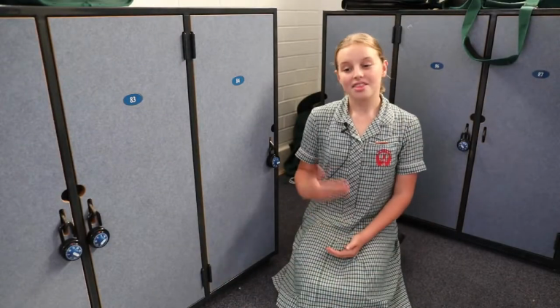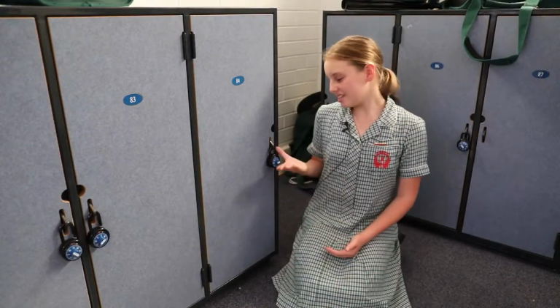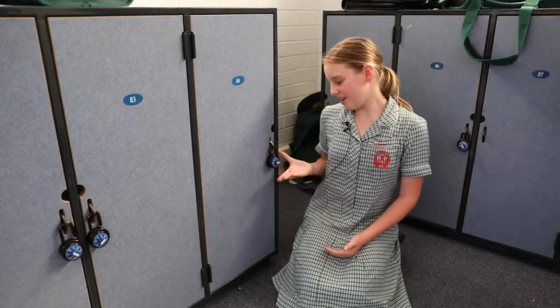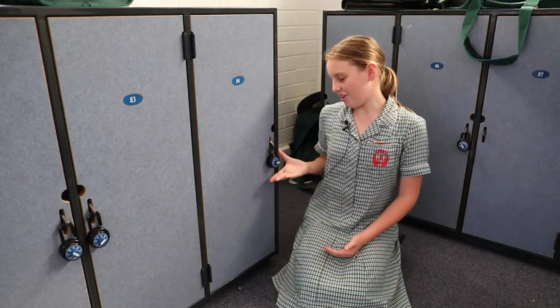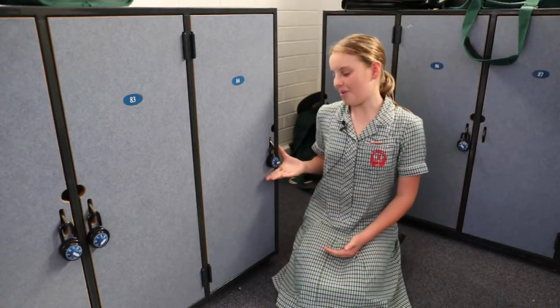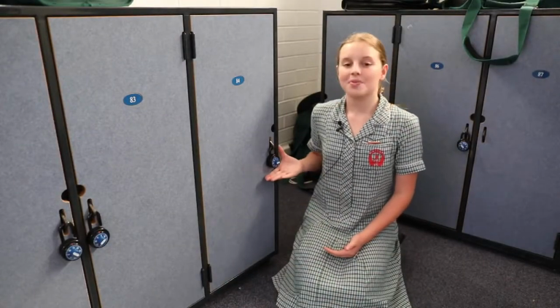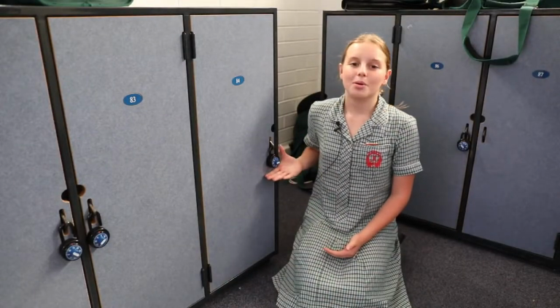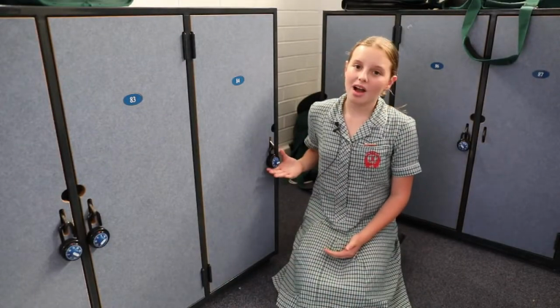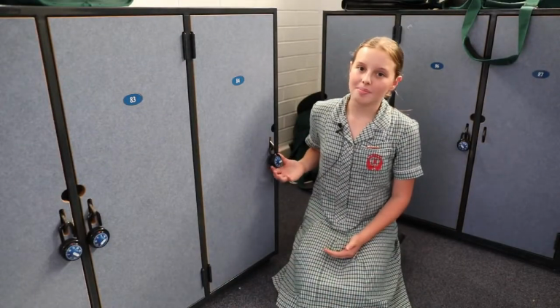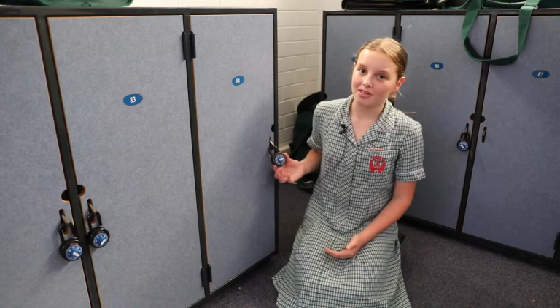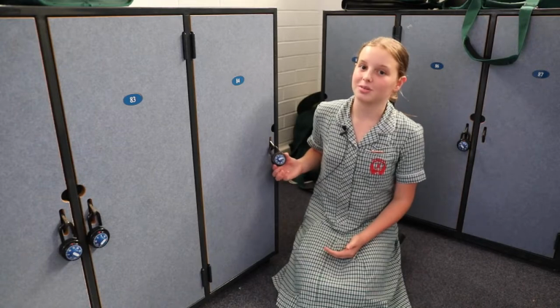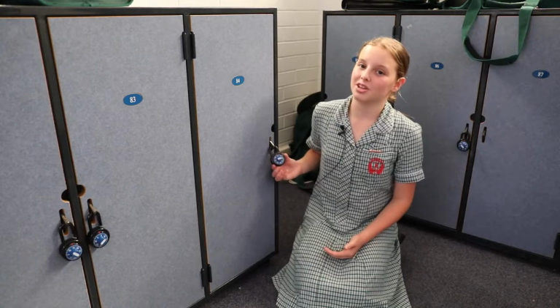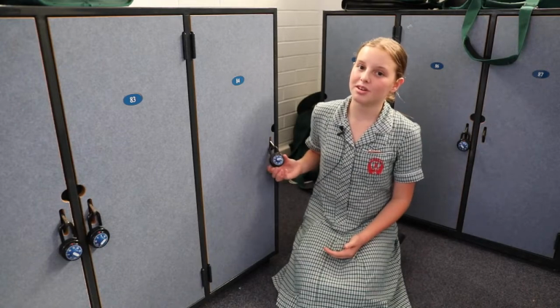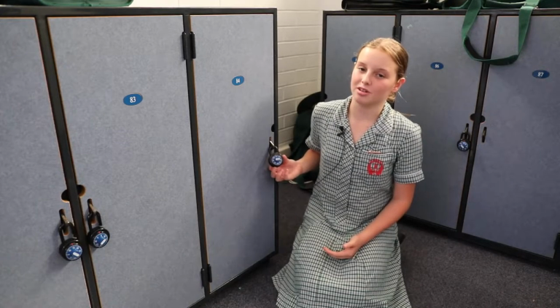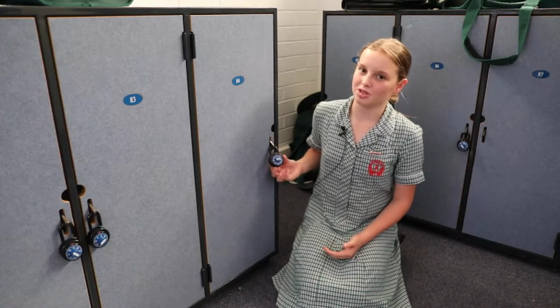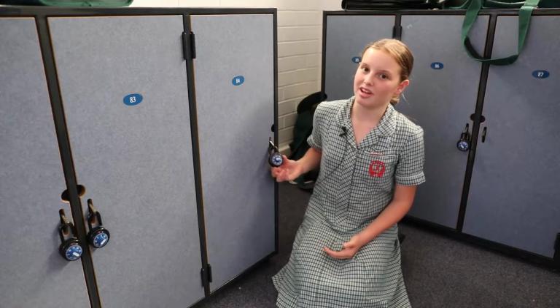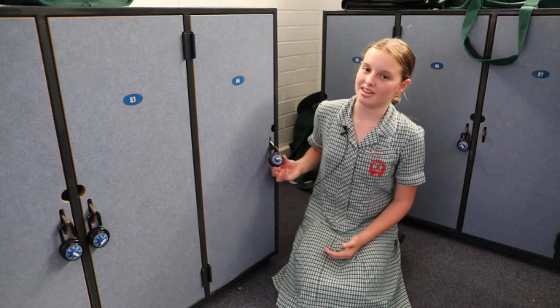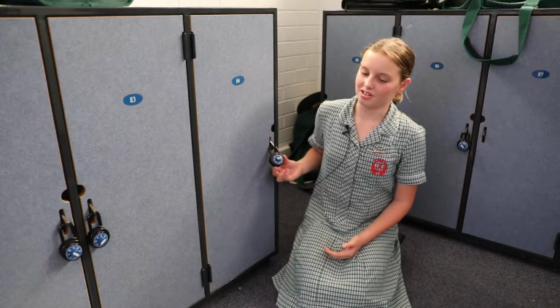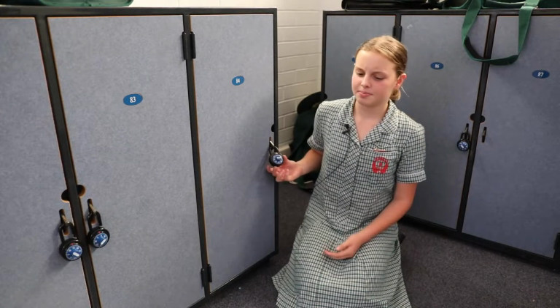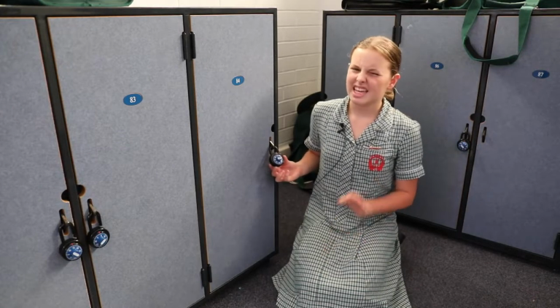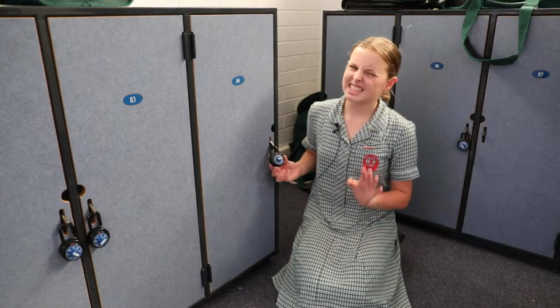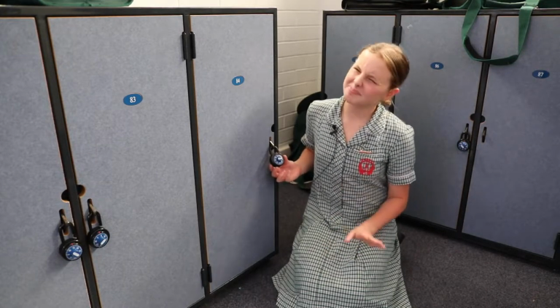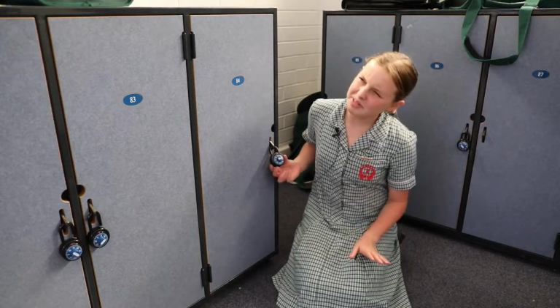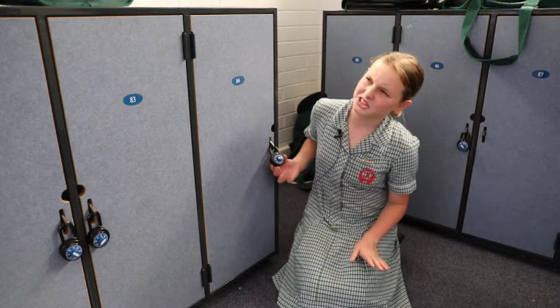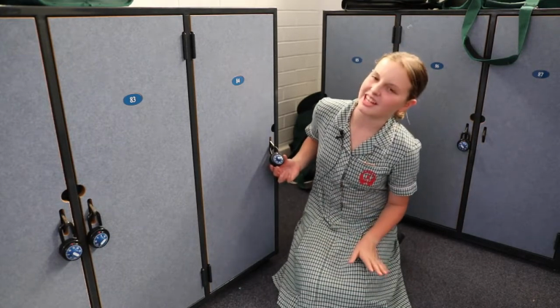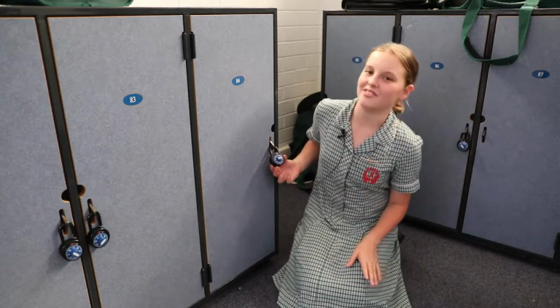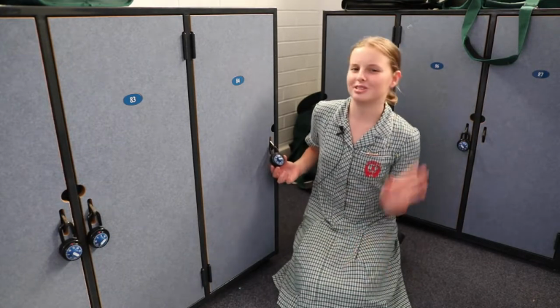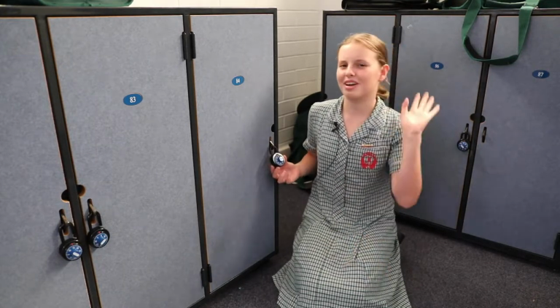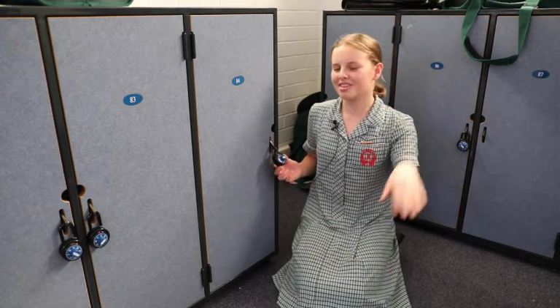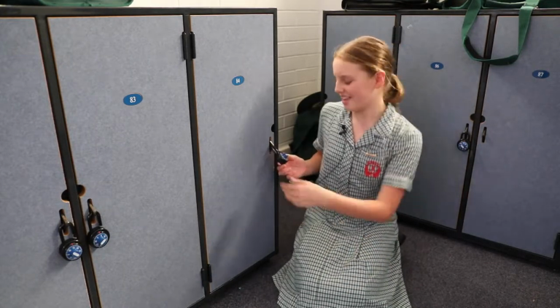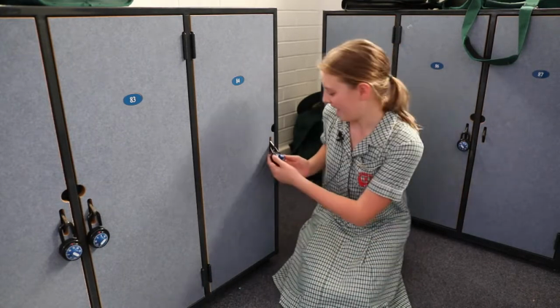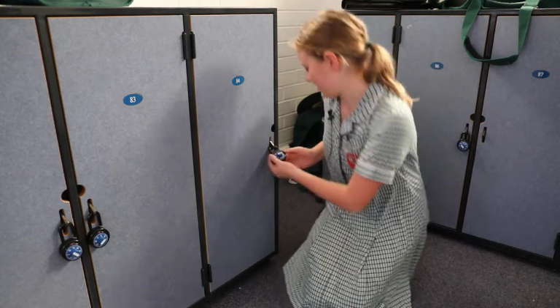This is my locker. We all have a padlock which the older girls will show you how to use. It's a bit tricky at first but you'll get the hang of it.